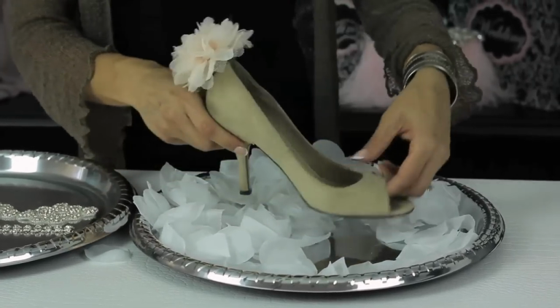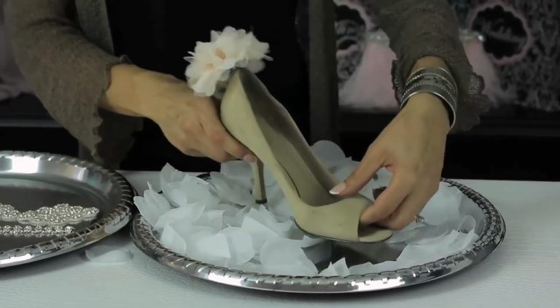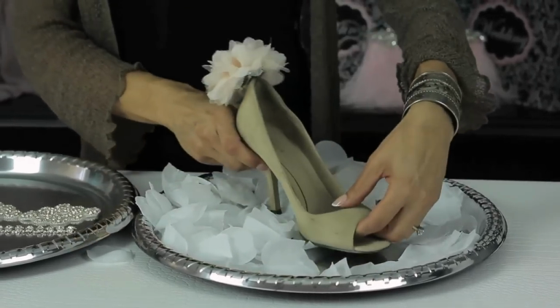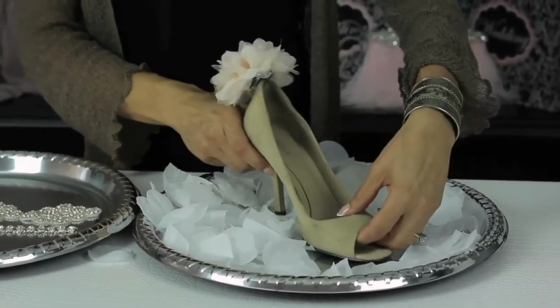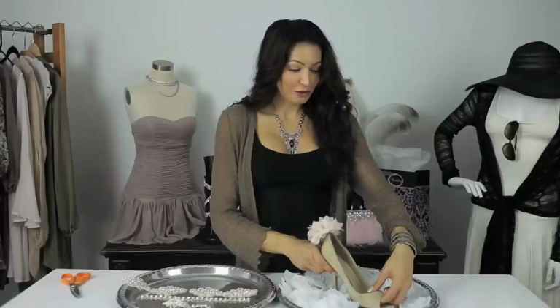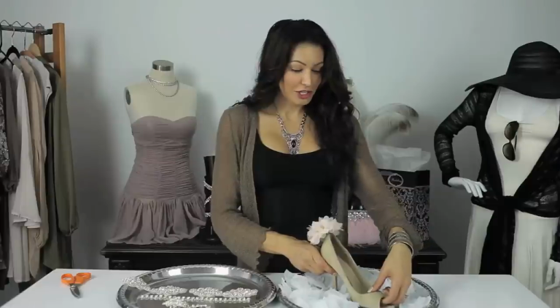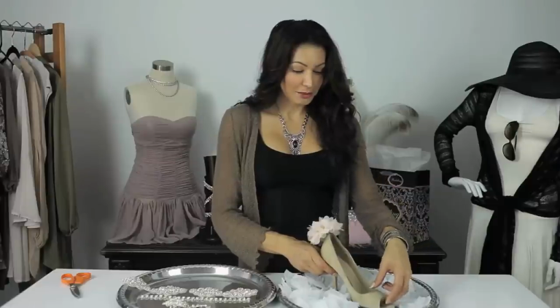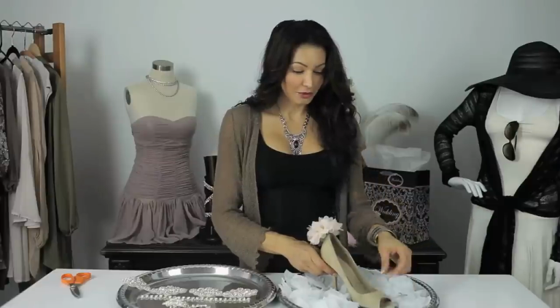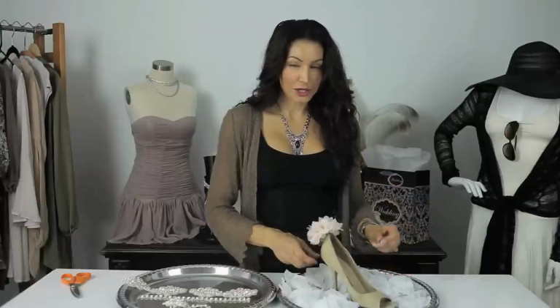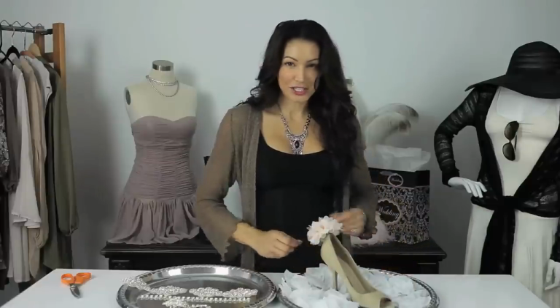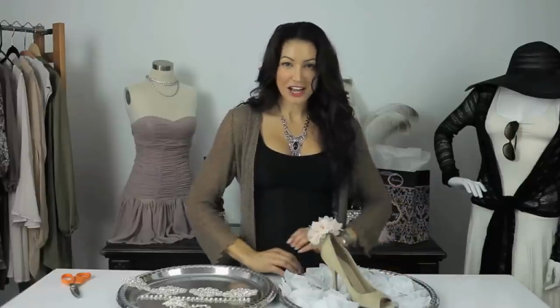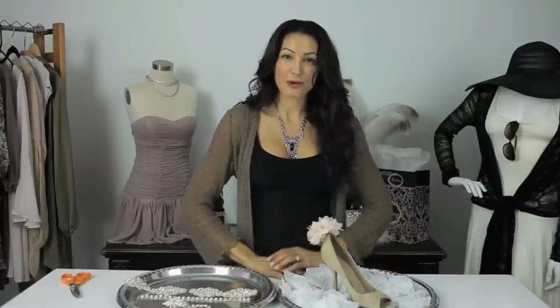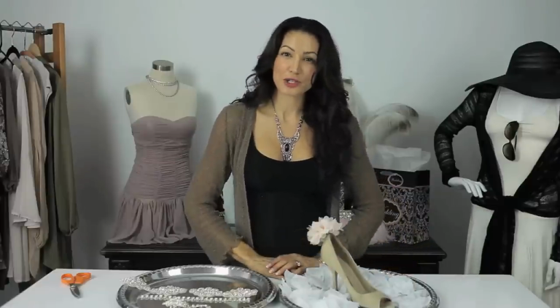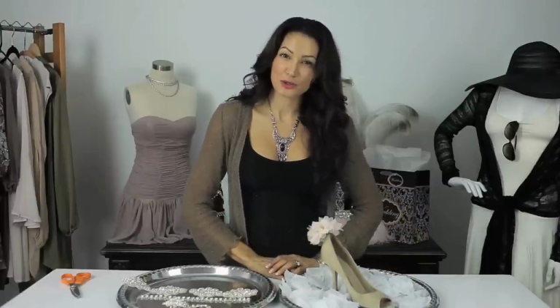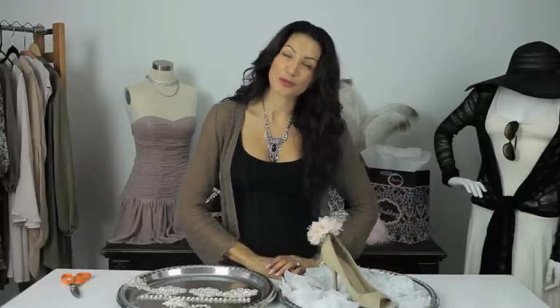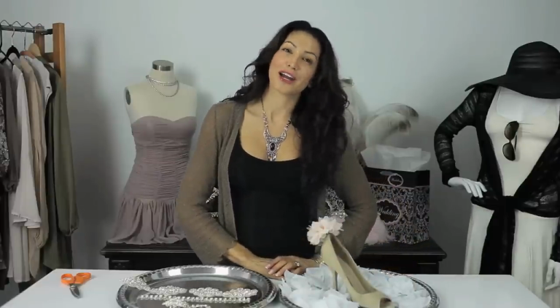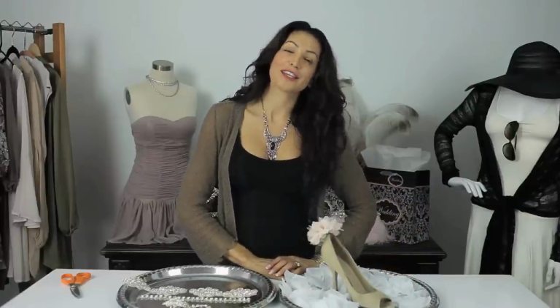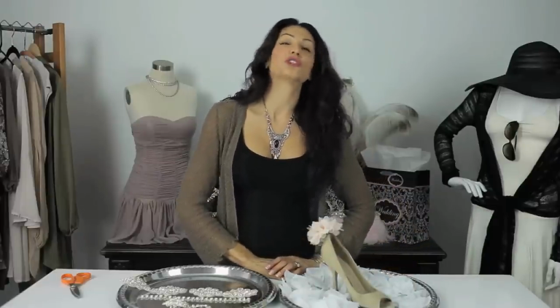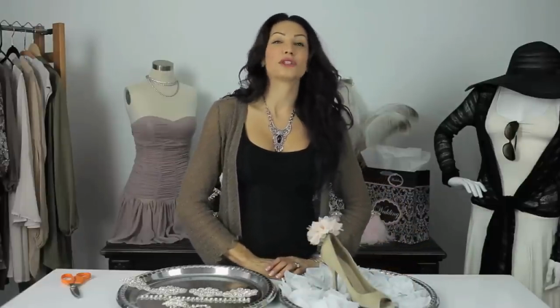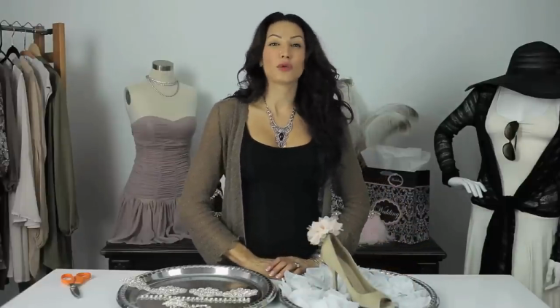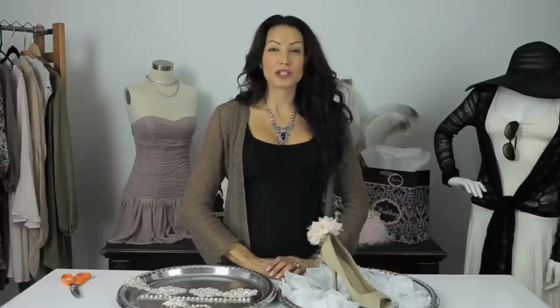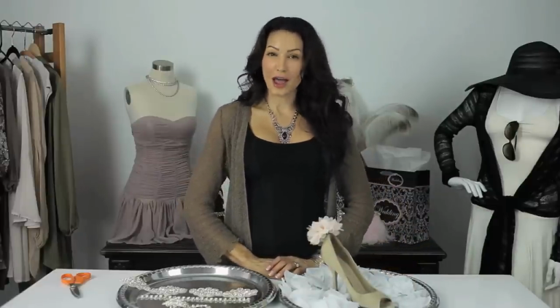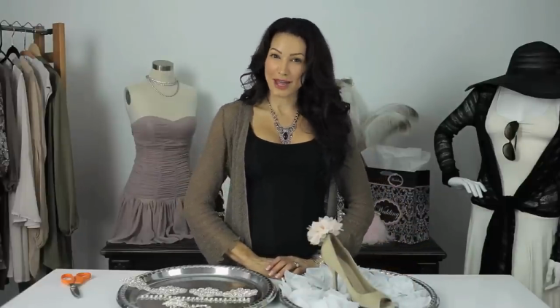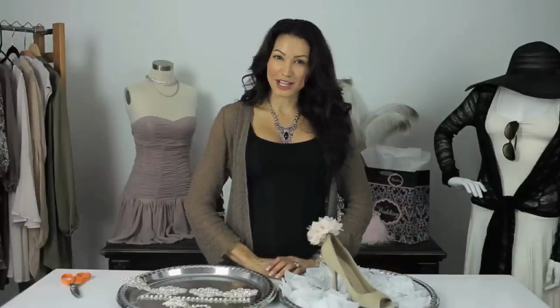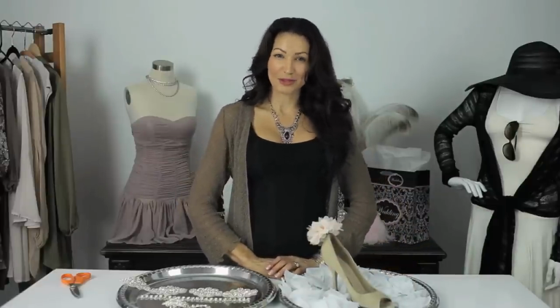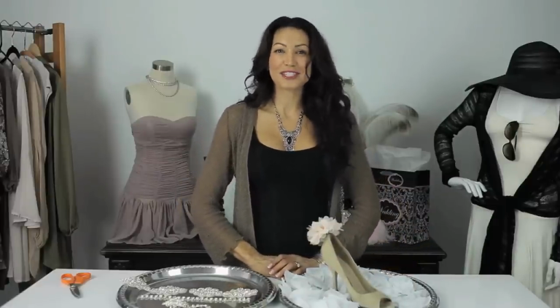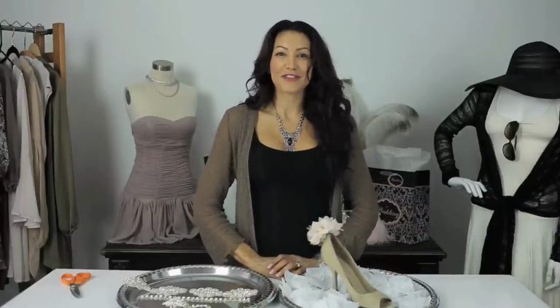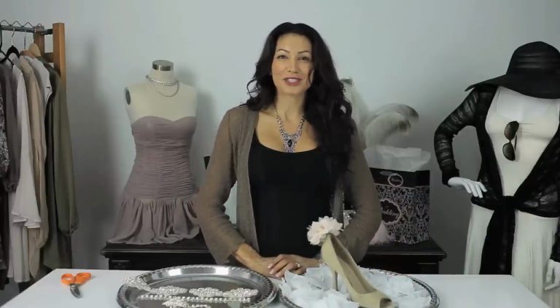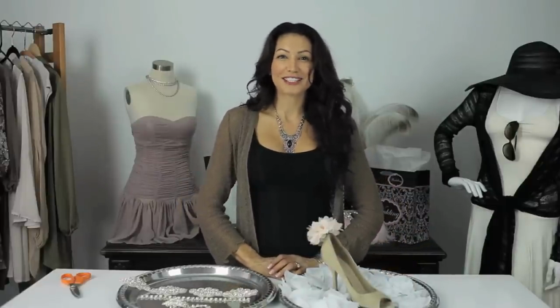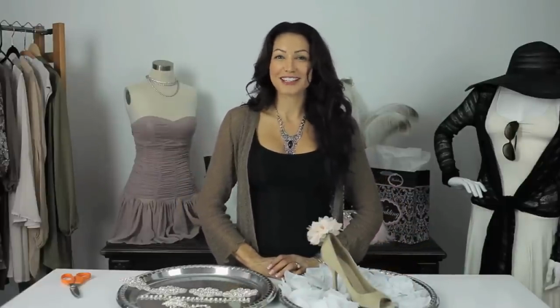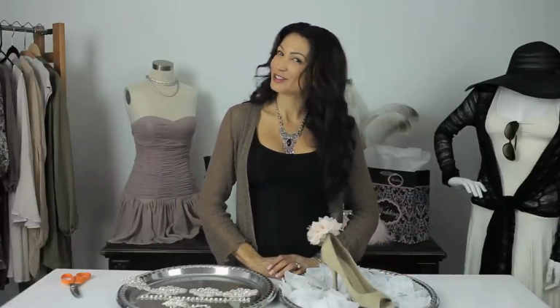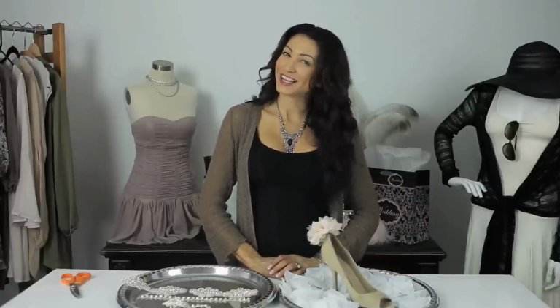And that is a few tips for budget DIY shoes for a bride. Thank you so much for watching. I'm Angela with Freestyle Fashionista. Have a great day.